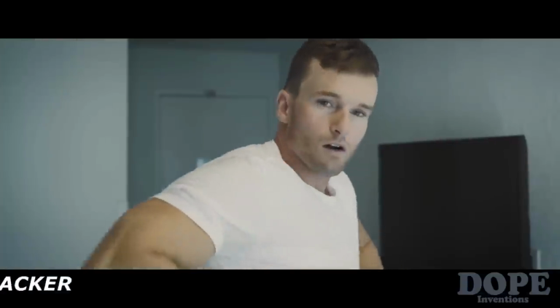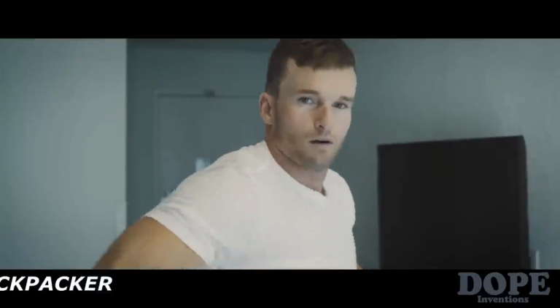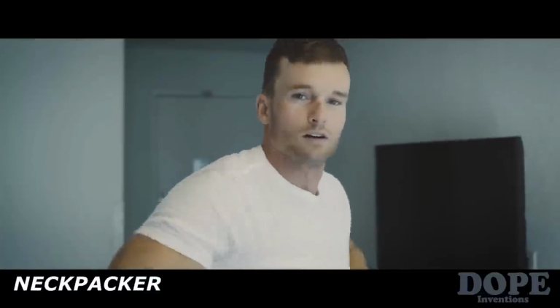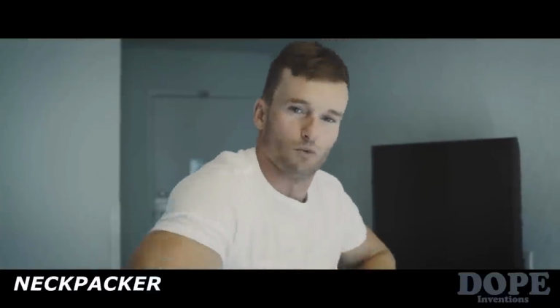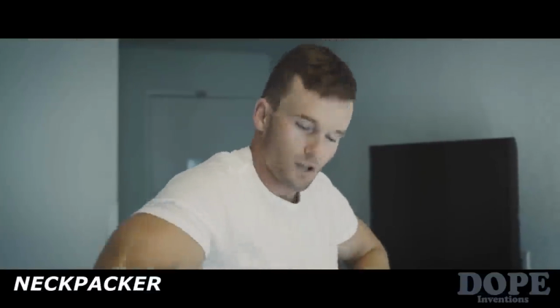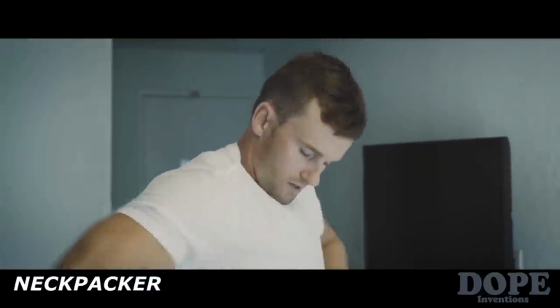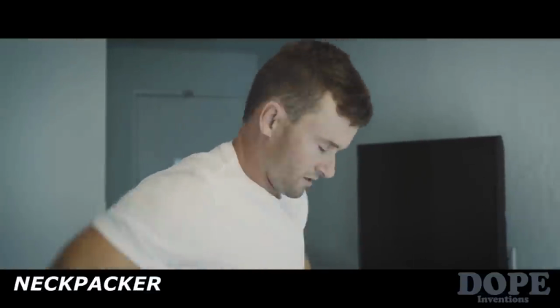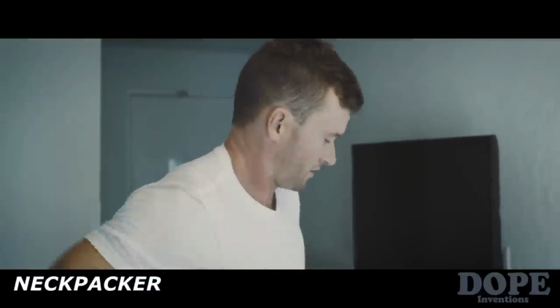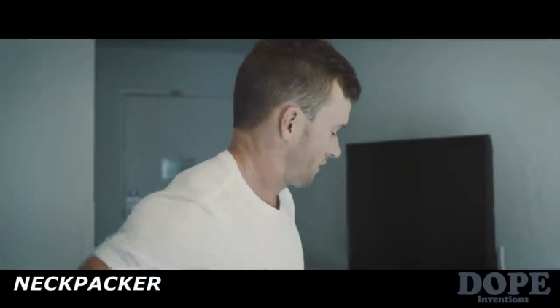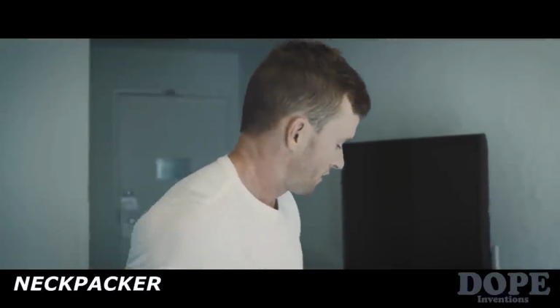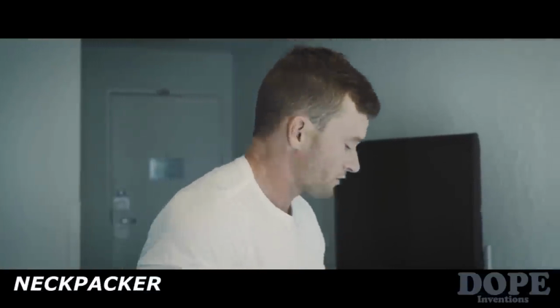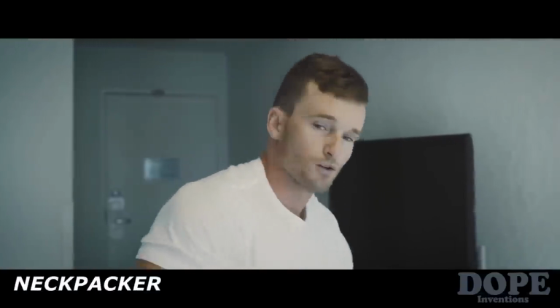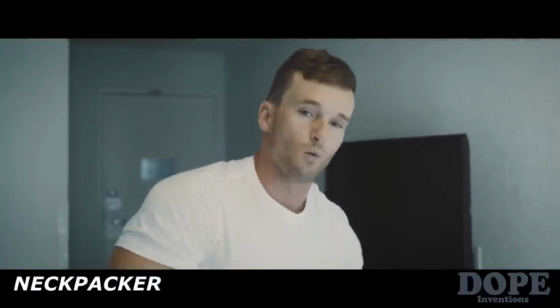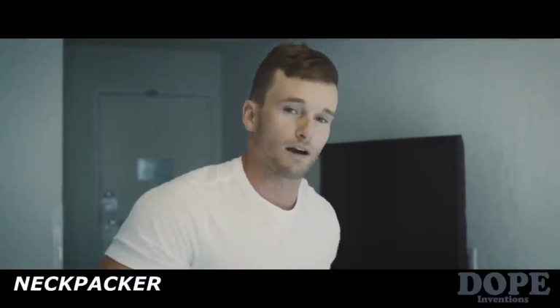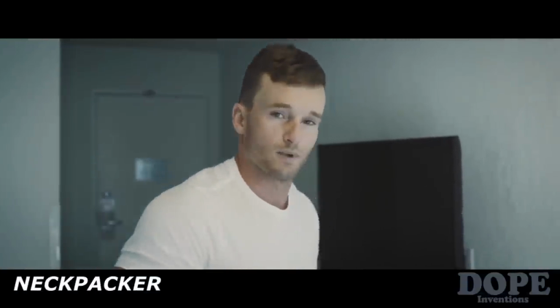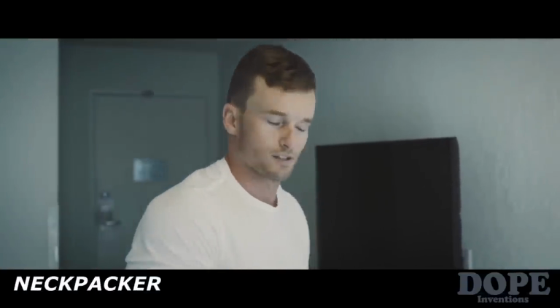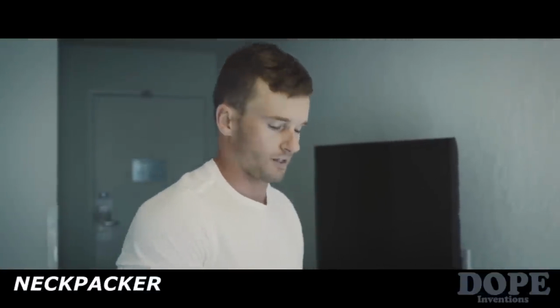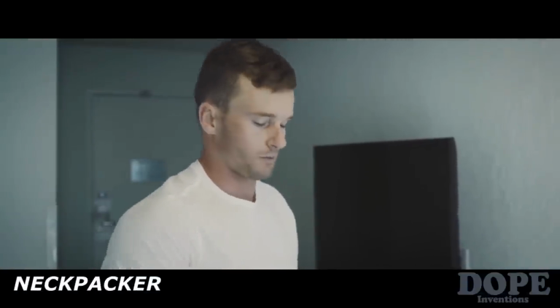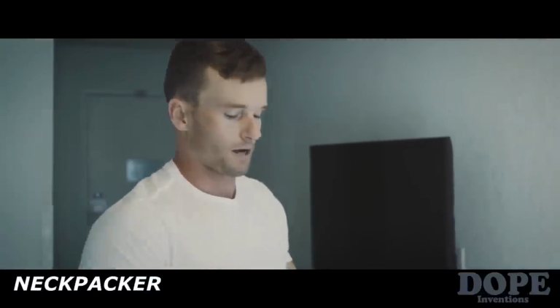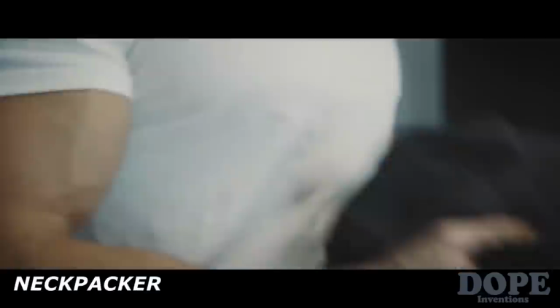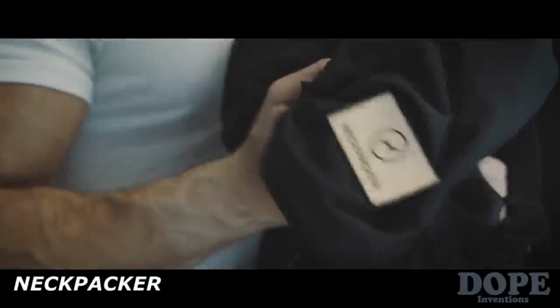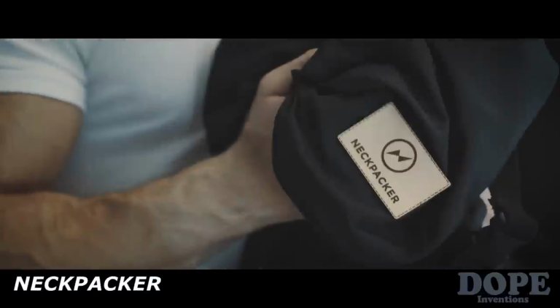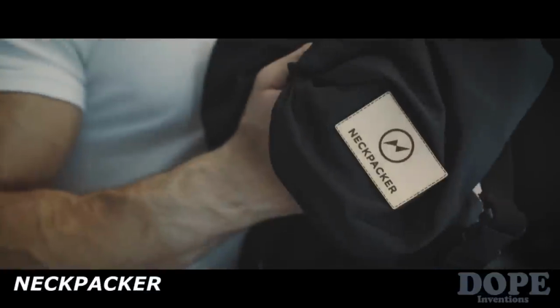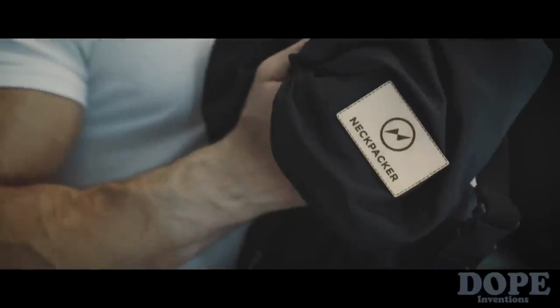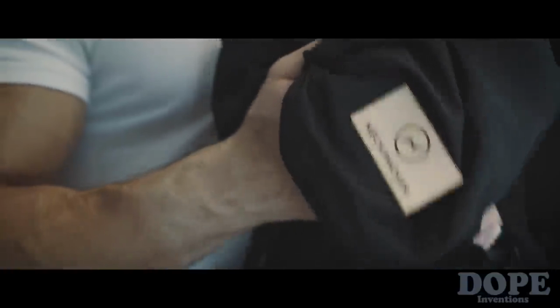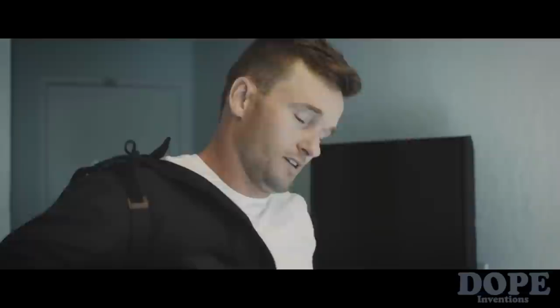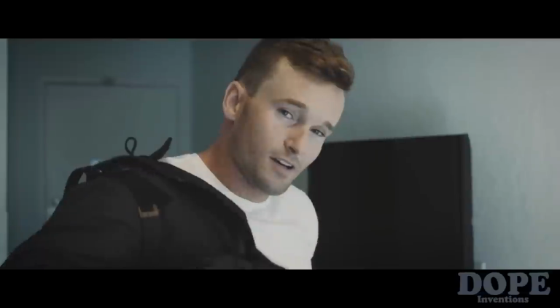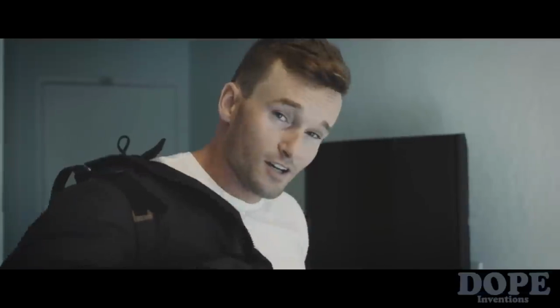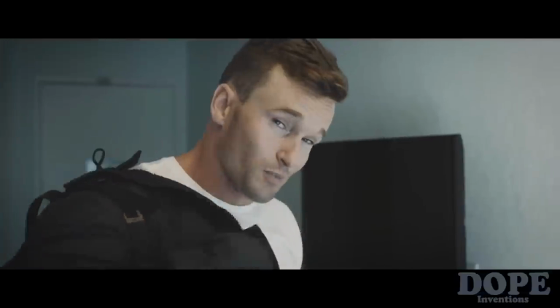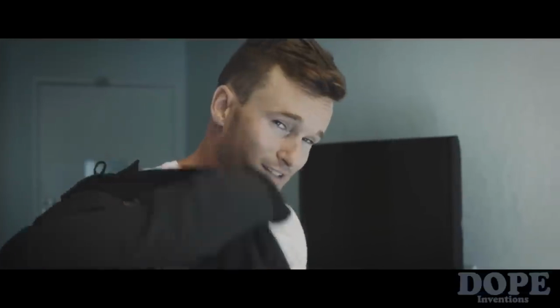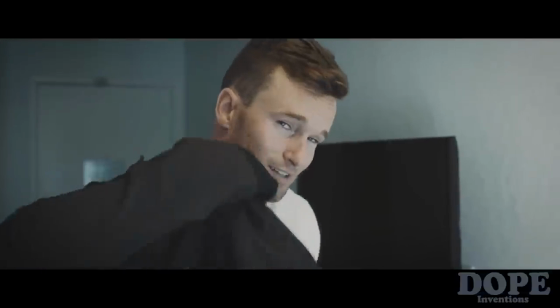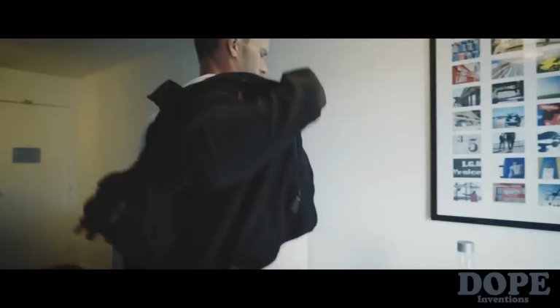Oh, good morning. There is no way I would make this flight without this jacket. Just wait and see.